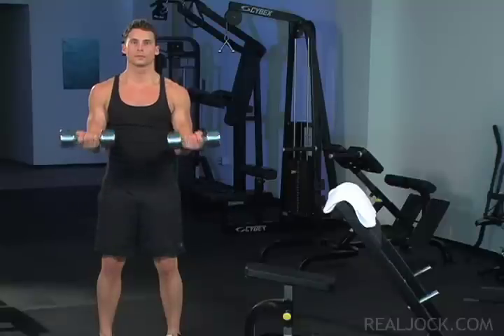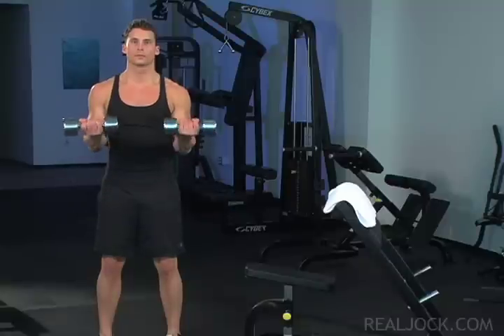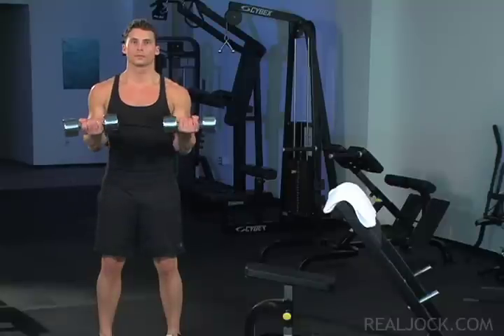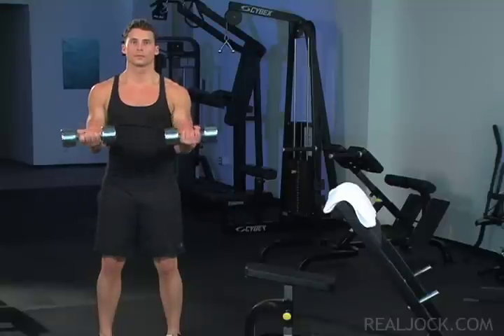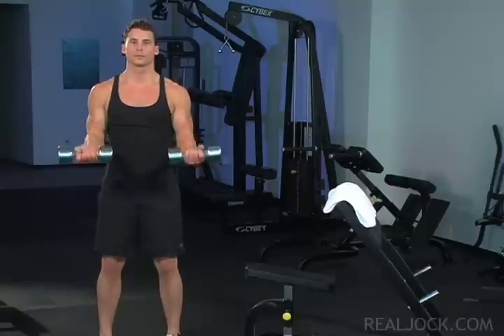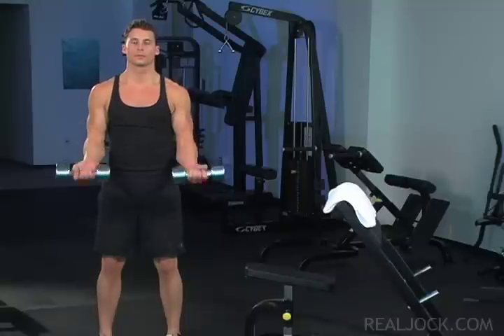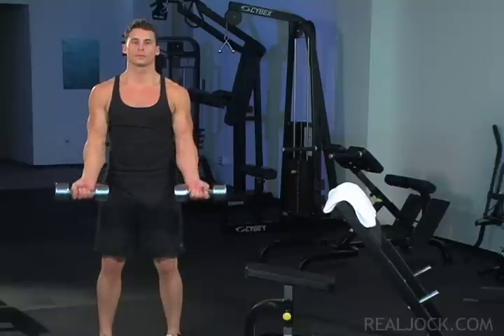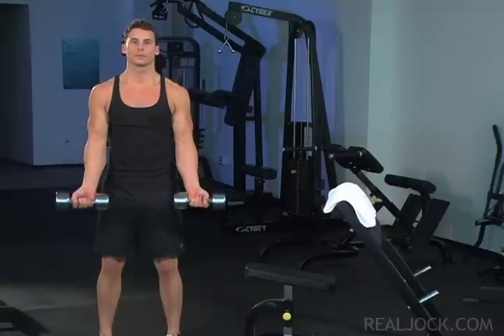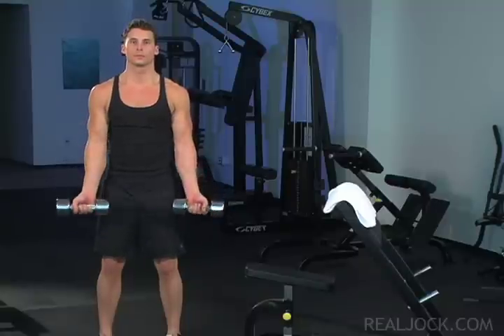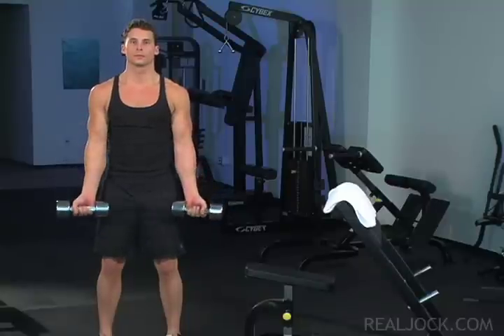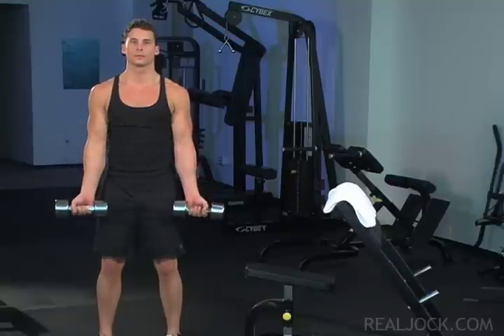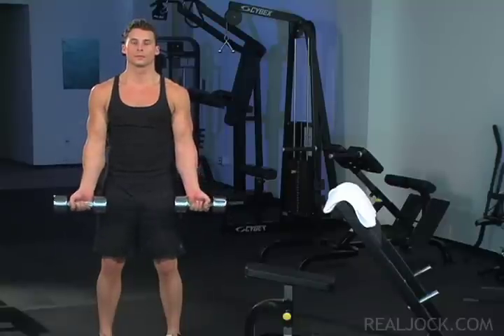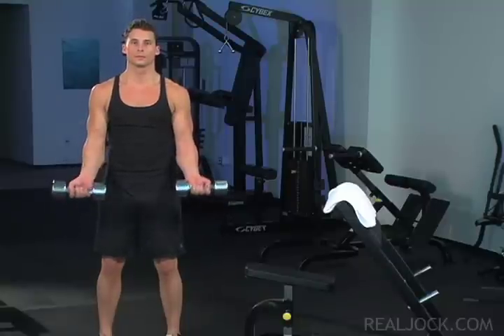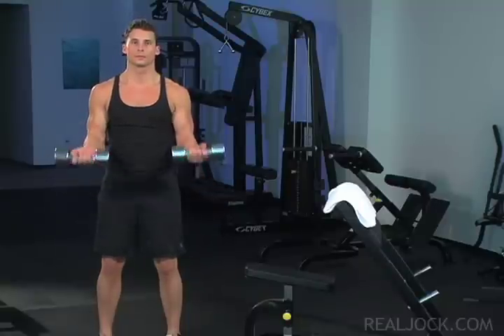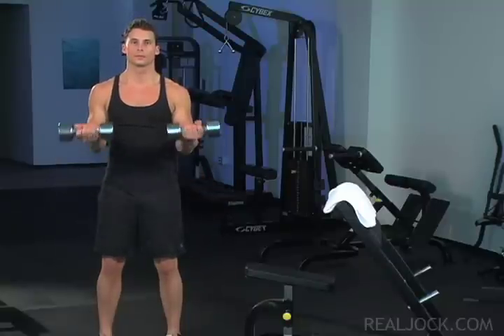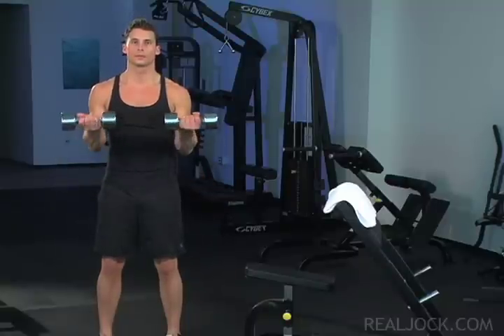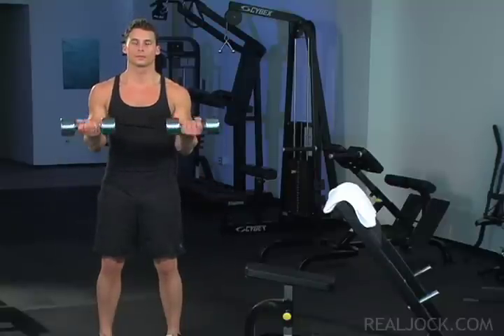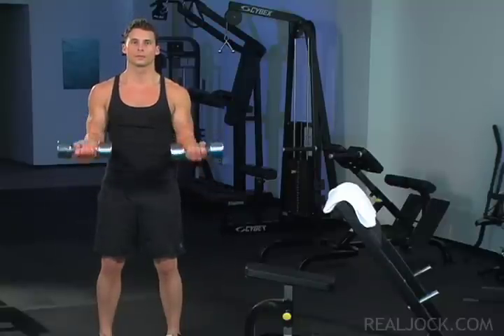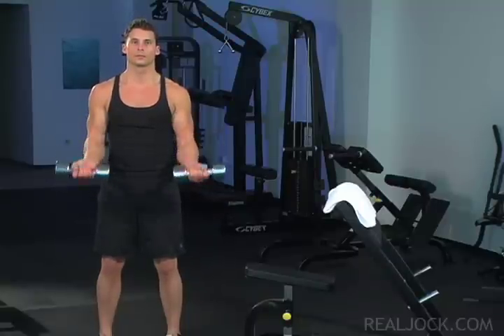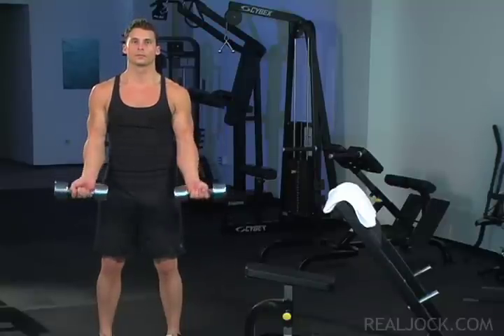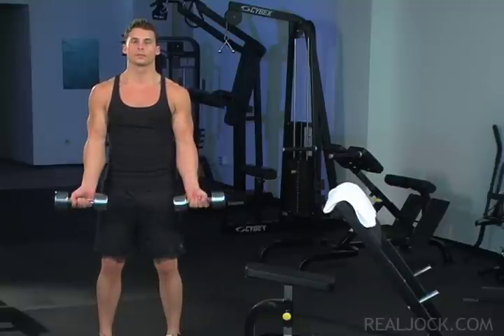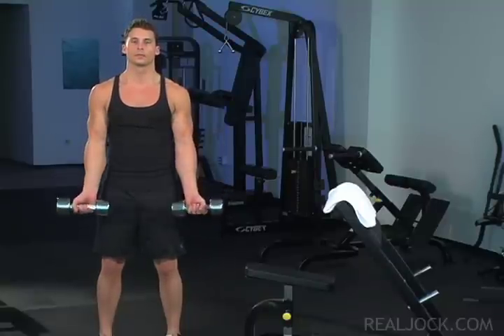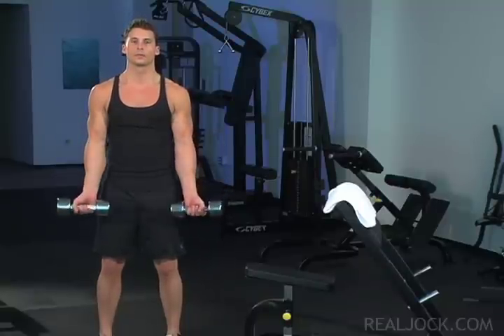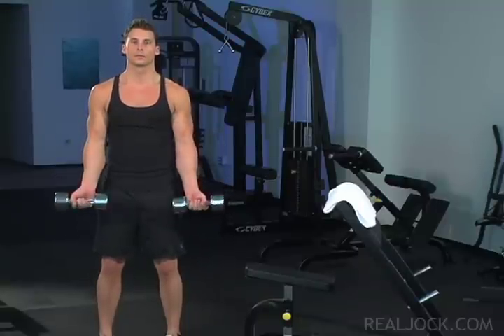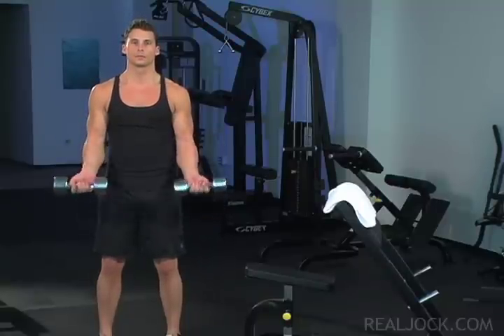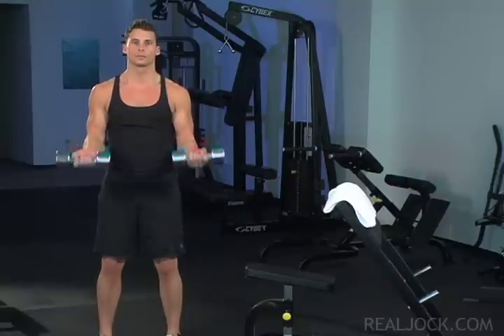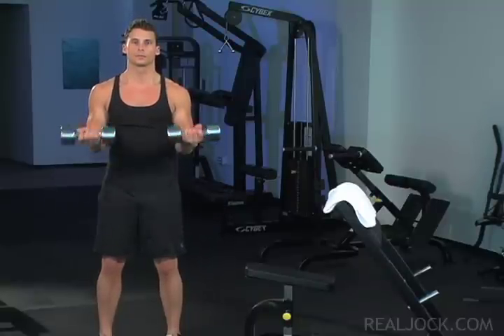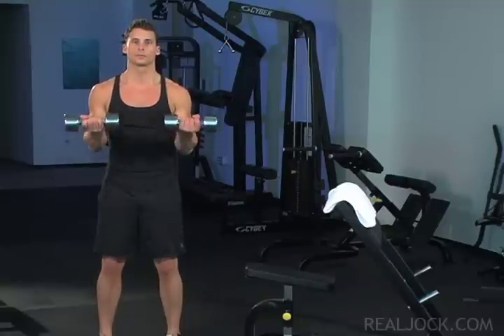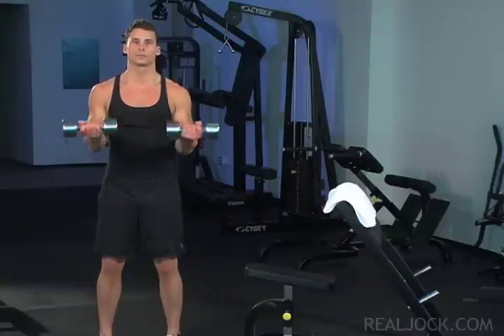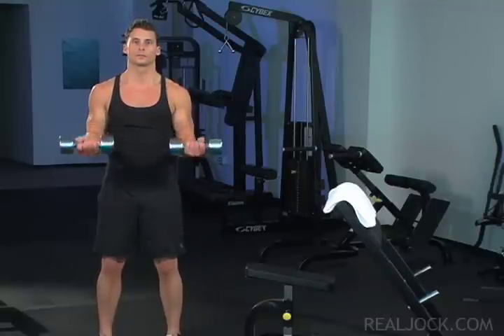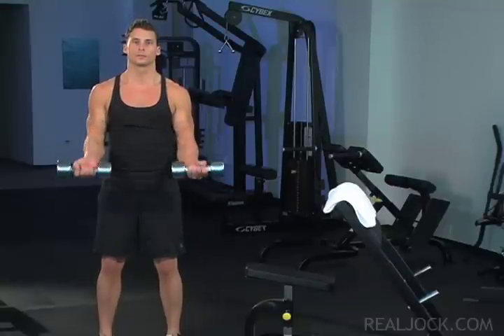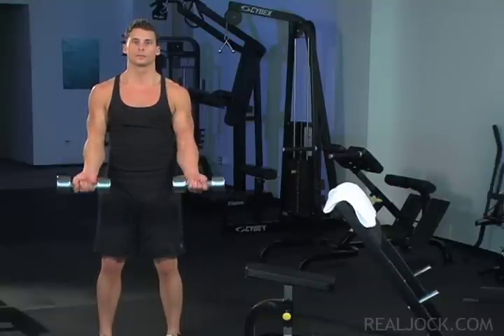Dumbbell regular 21 curls — lower and top half — to preacher curls, full range set.